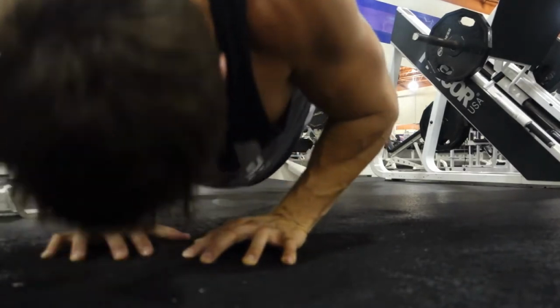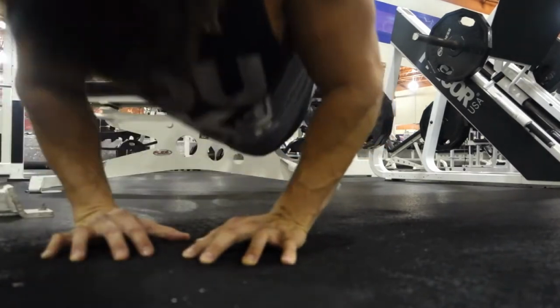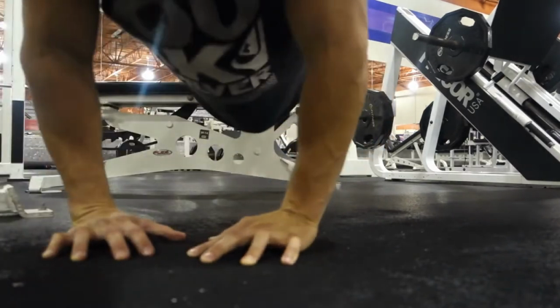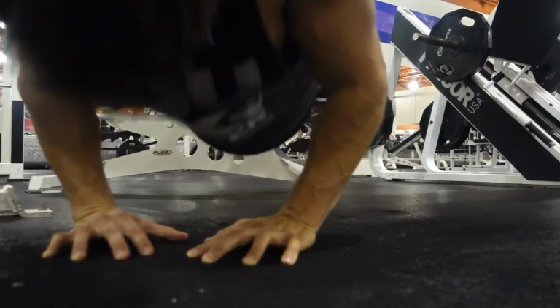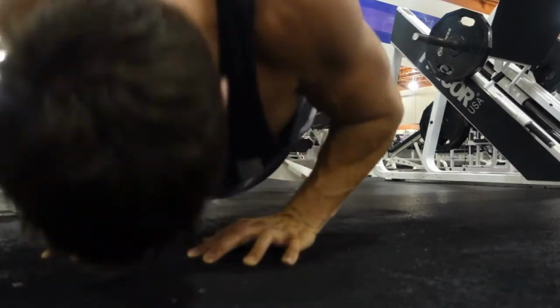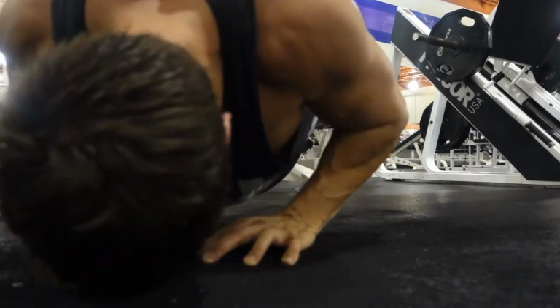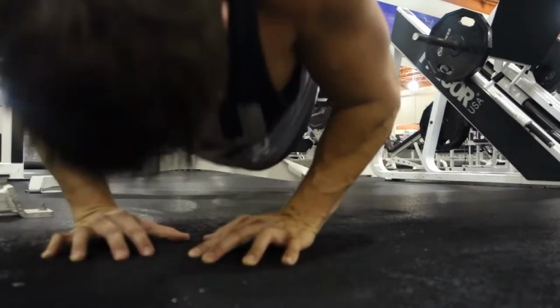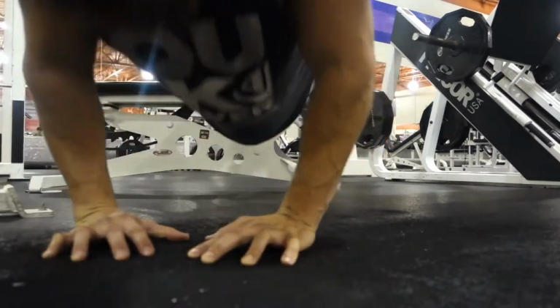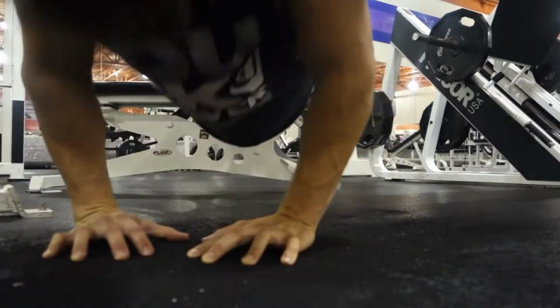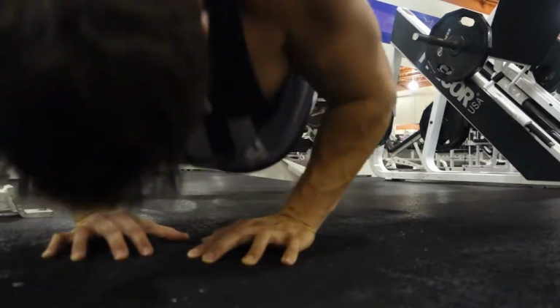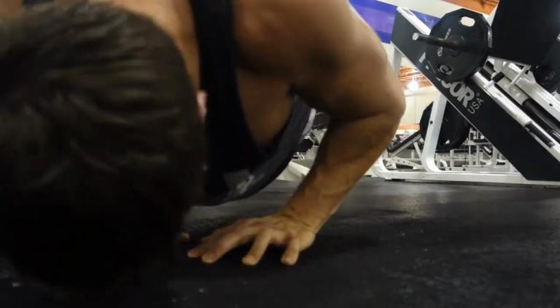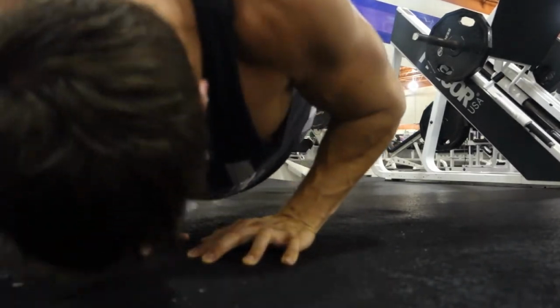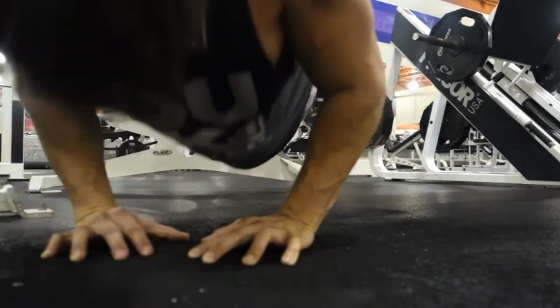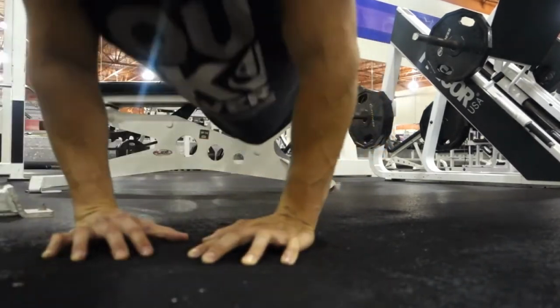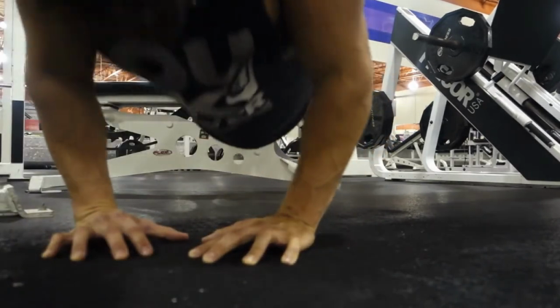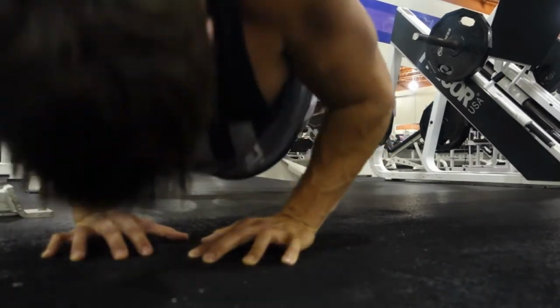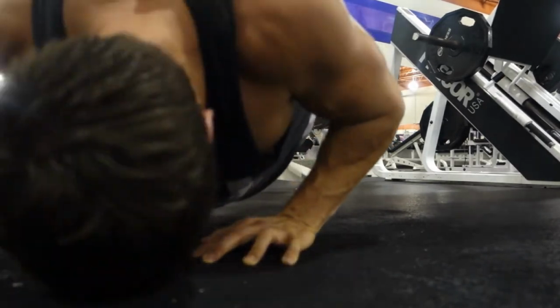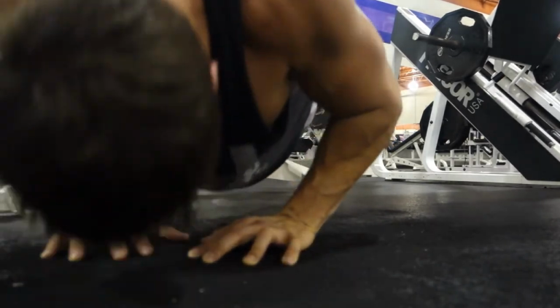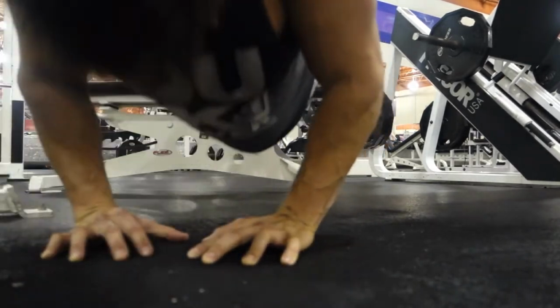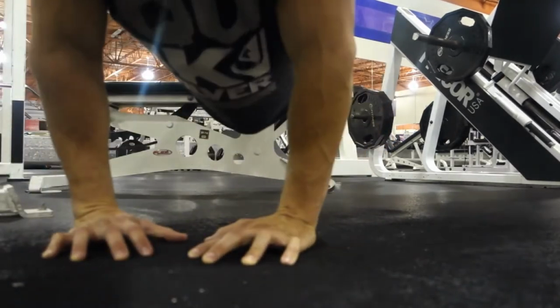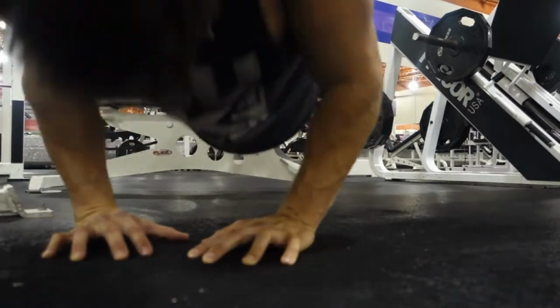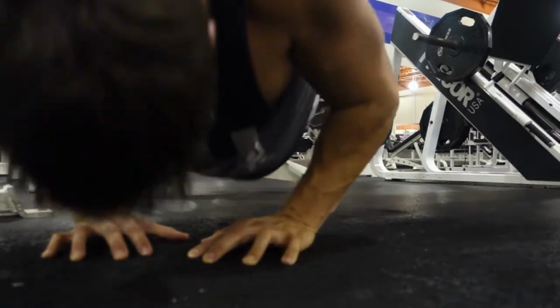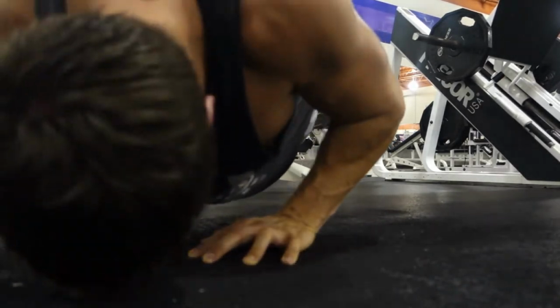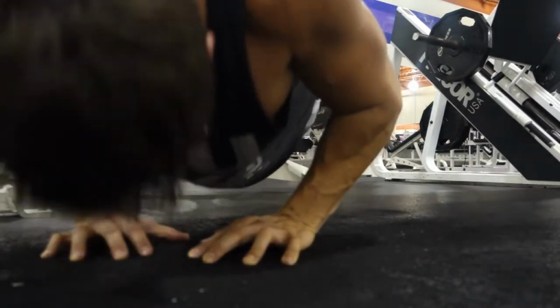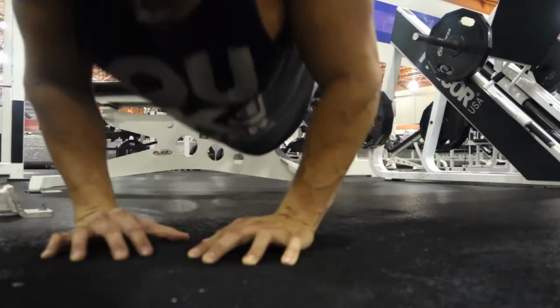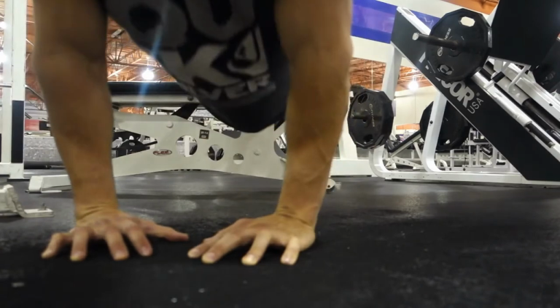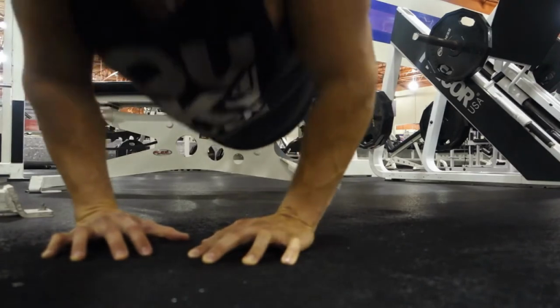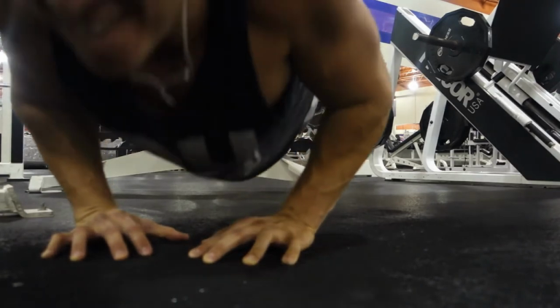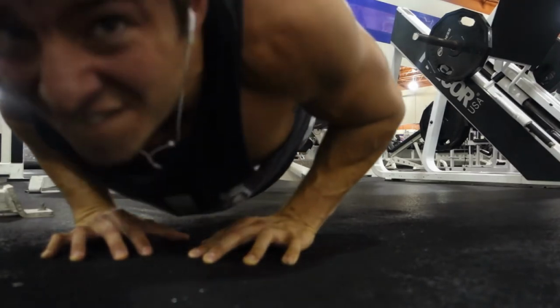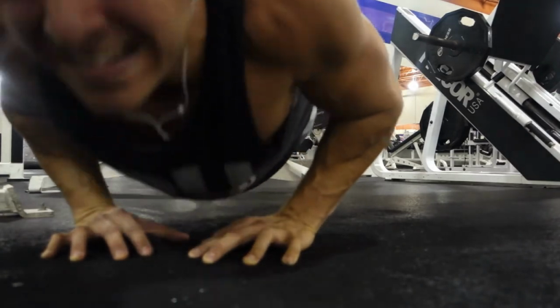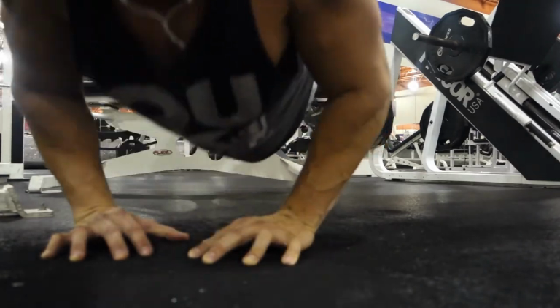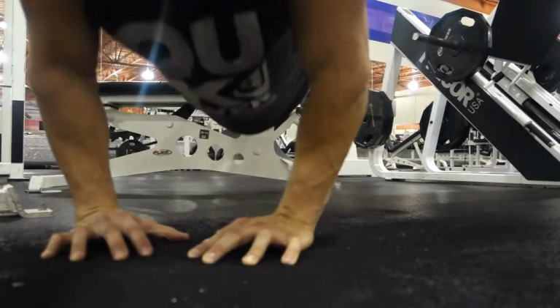Hope you all enjoyed the workout. It's 1 a.m. — time to get to bed. Catch y'all on the flip.